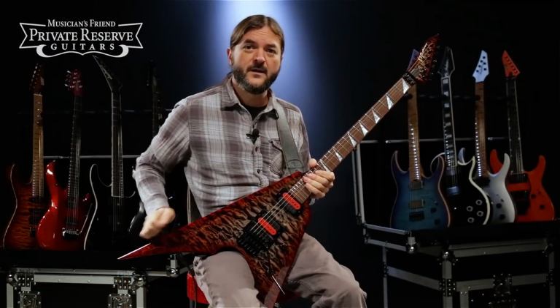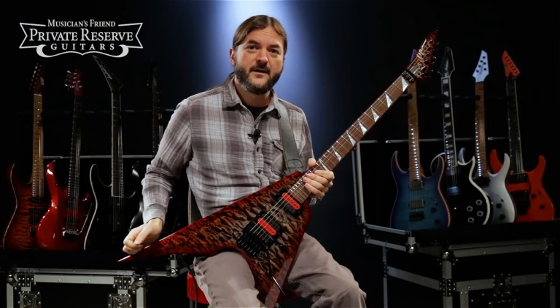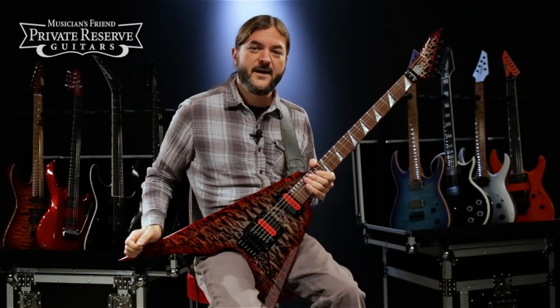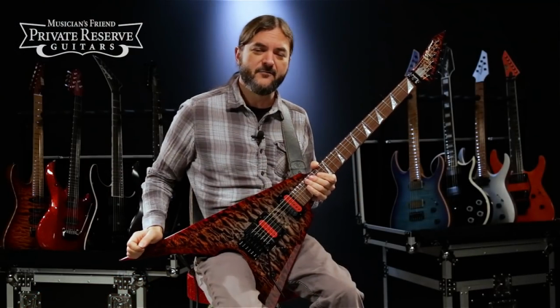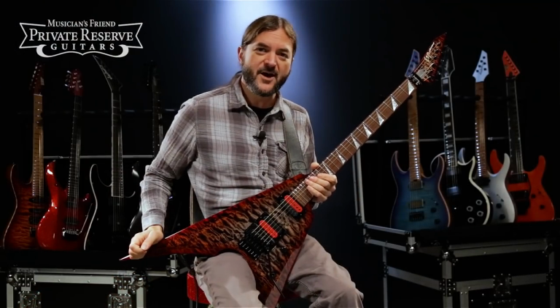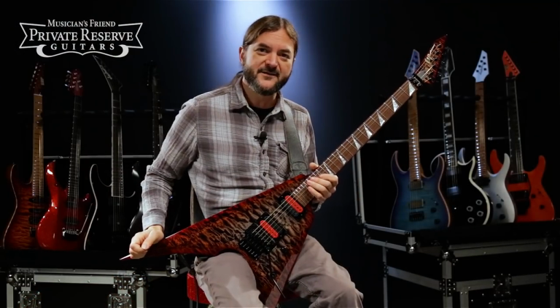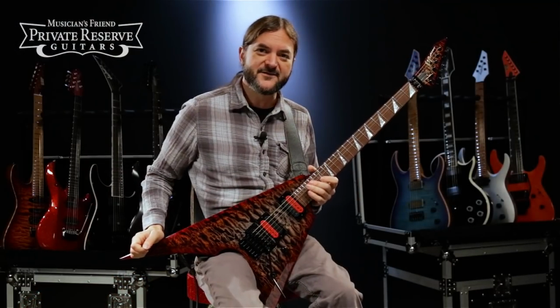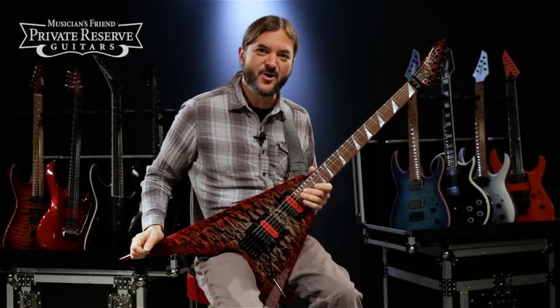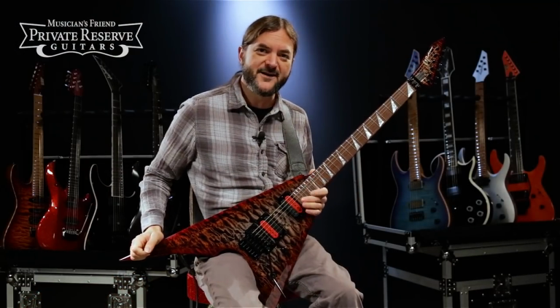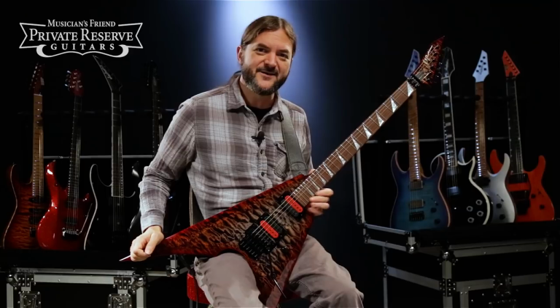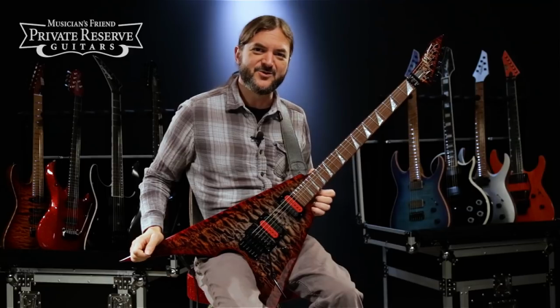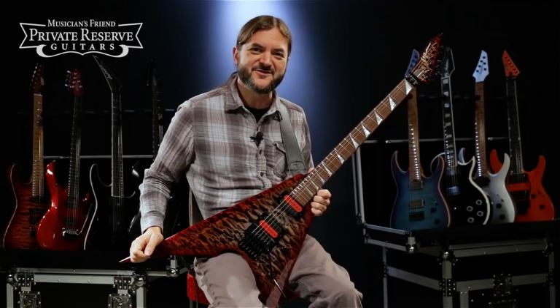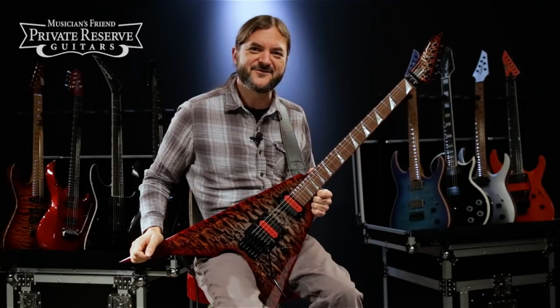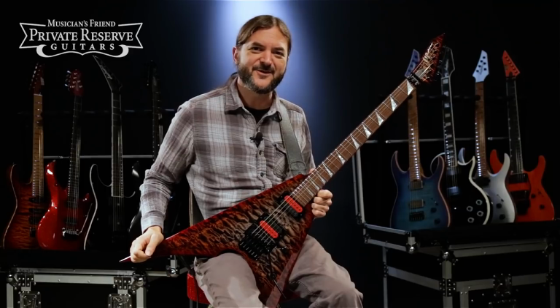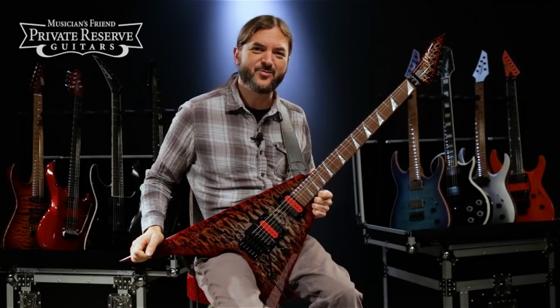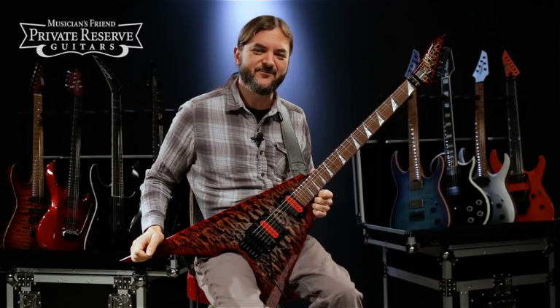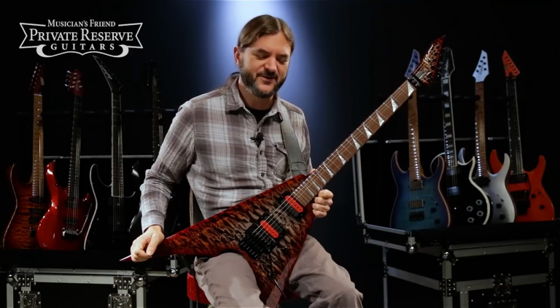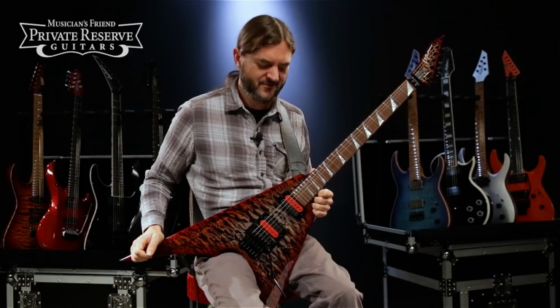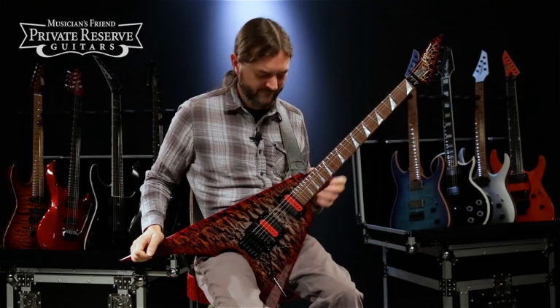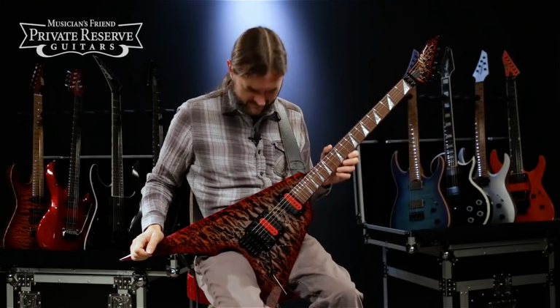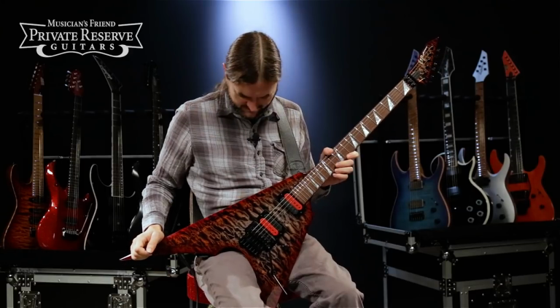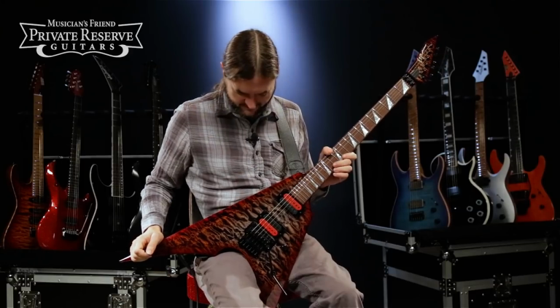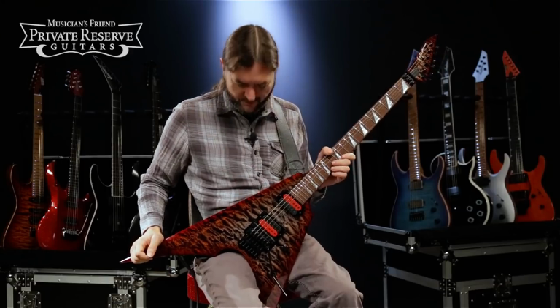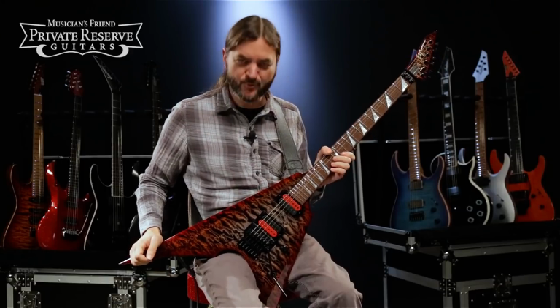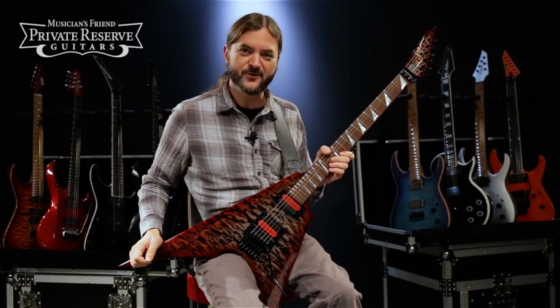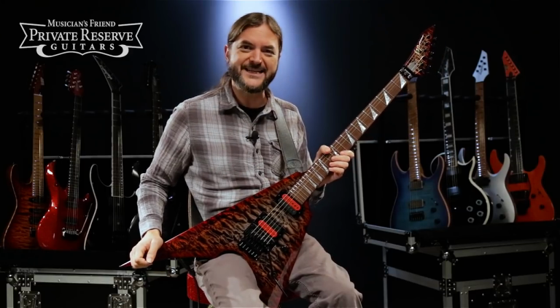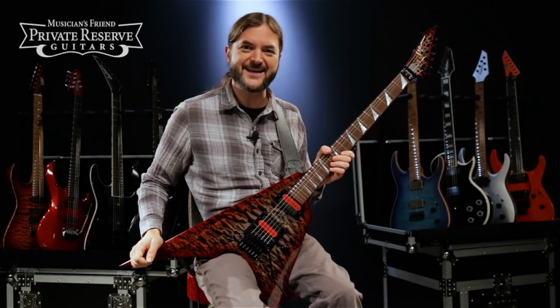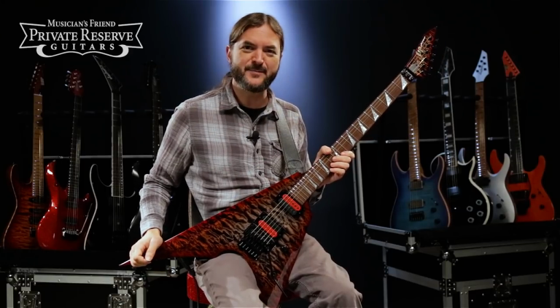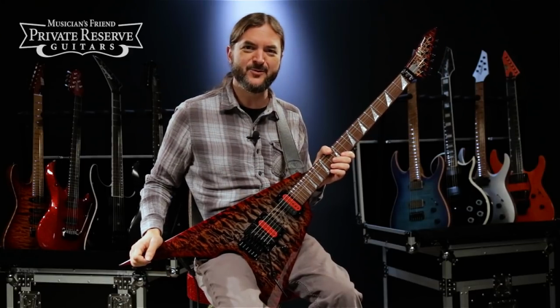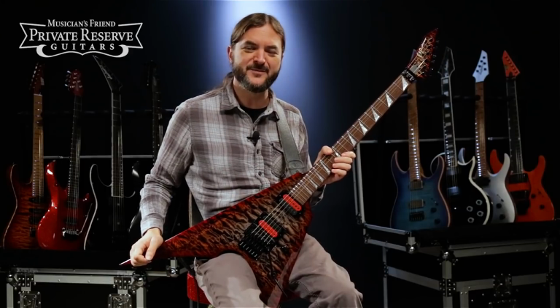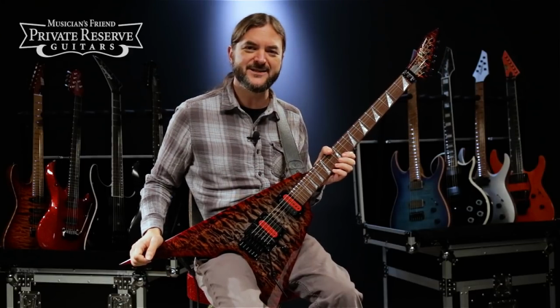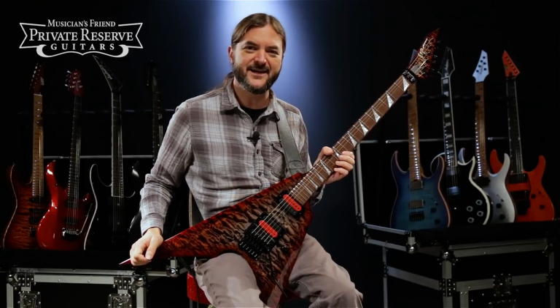Hey everybody, this is Brian from Musician's Friend Private Reserve. I've got a really cool ESP with me today.